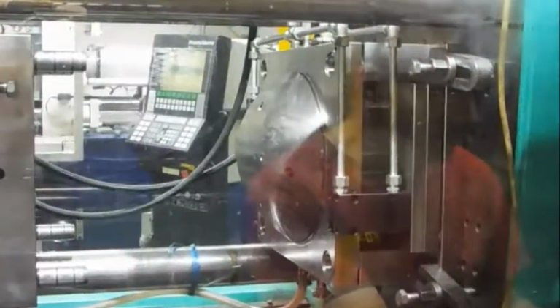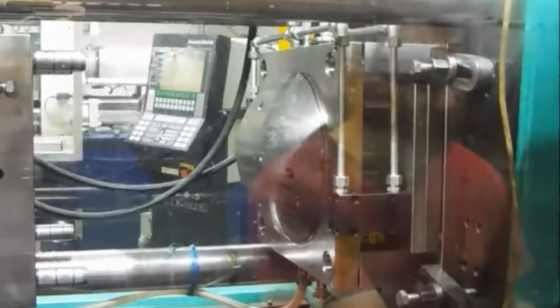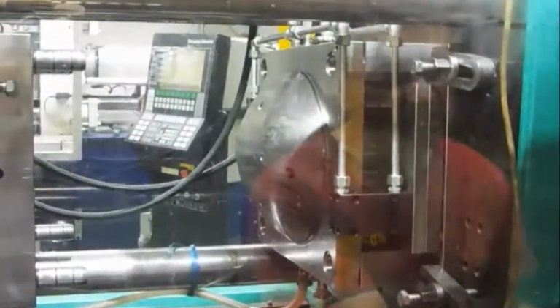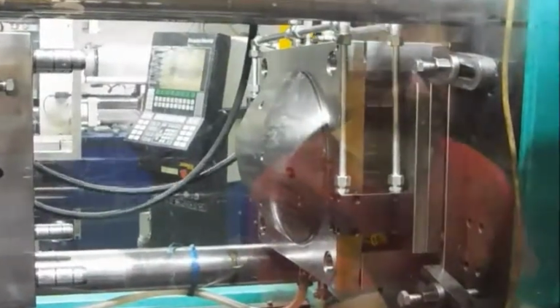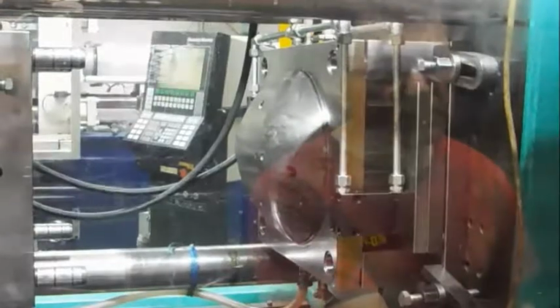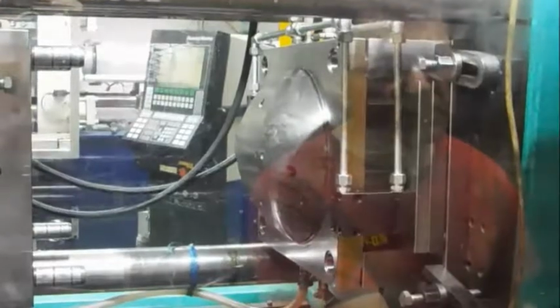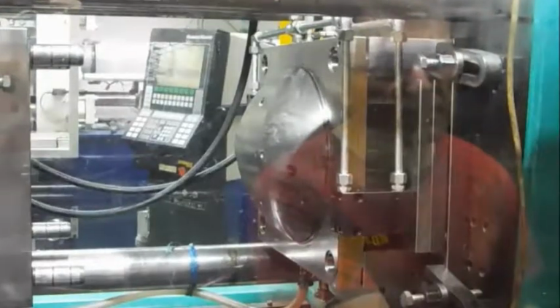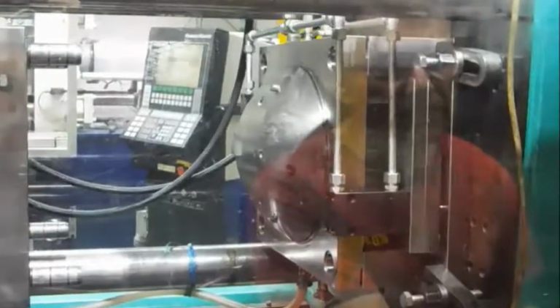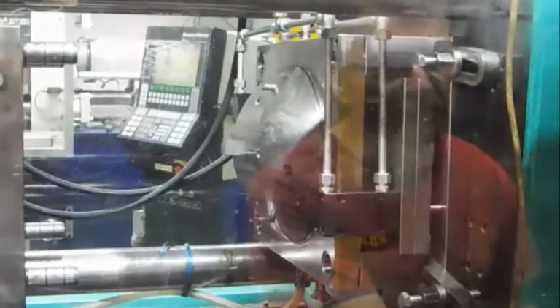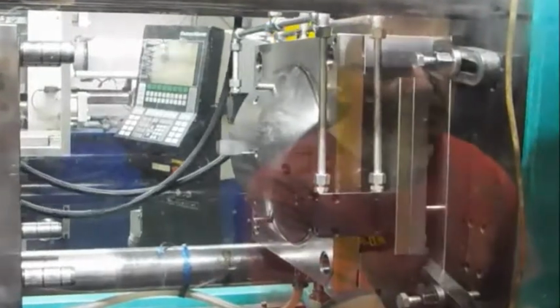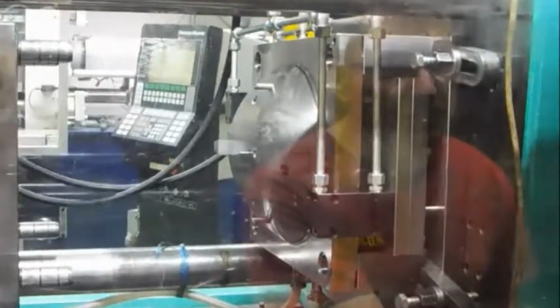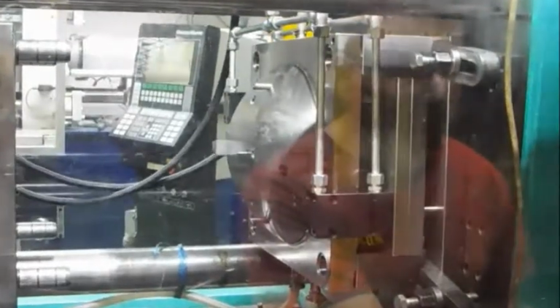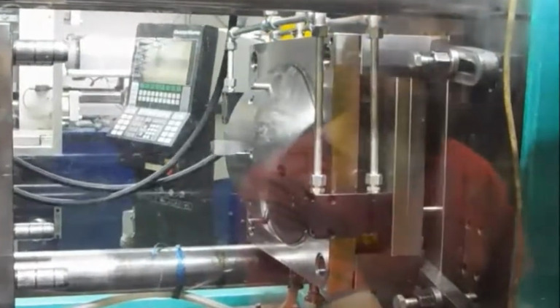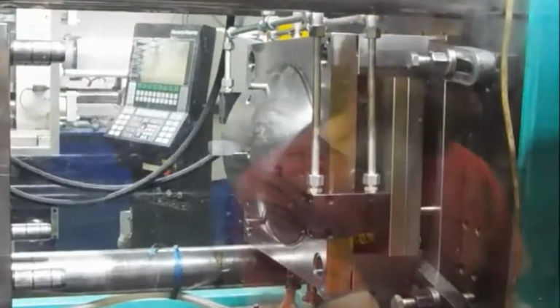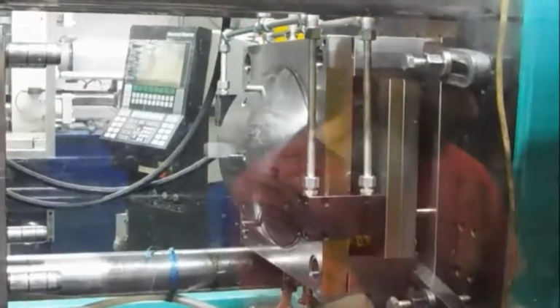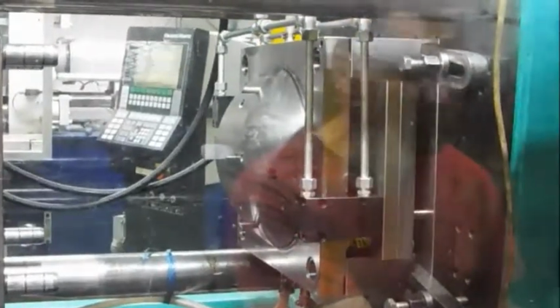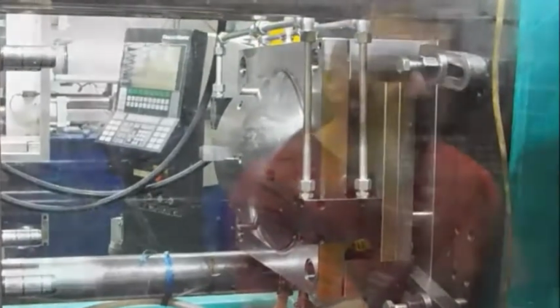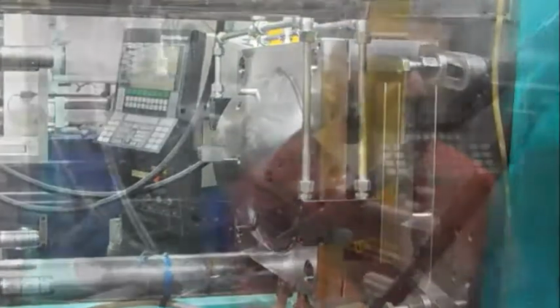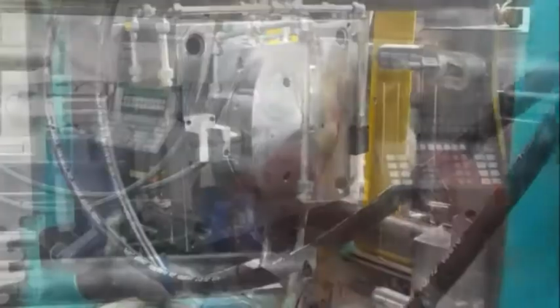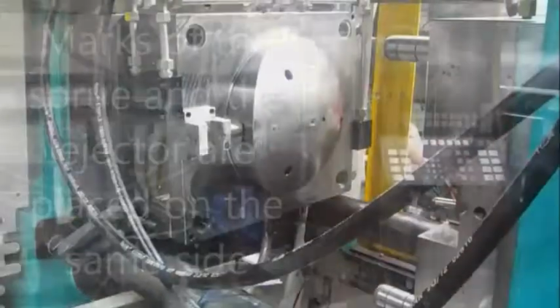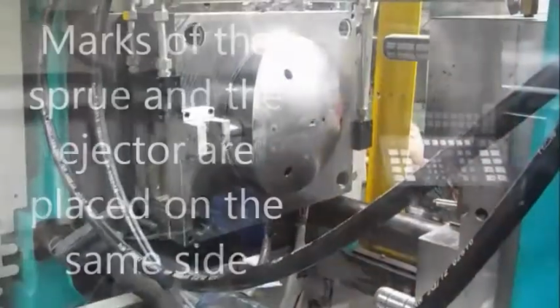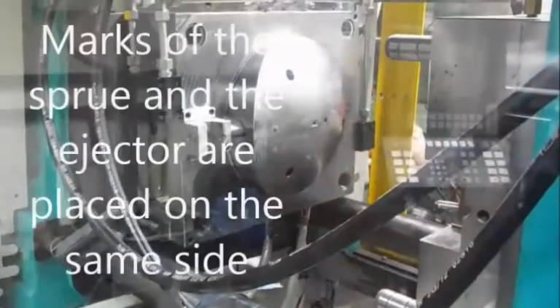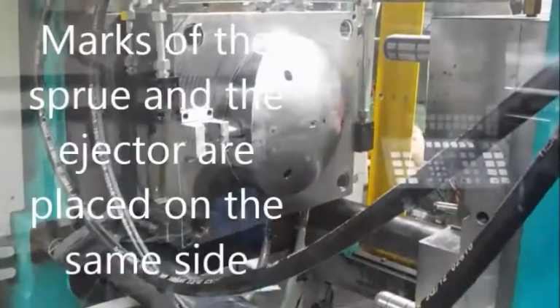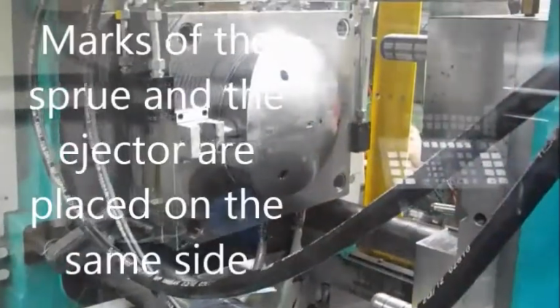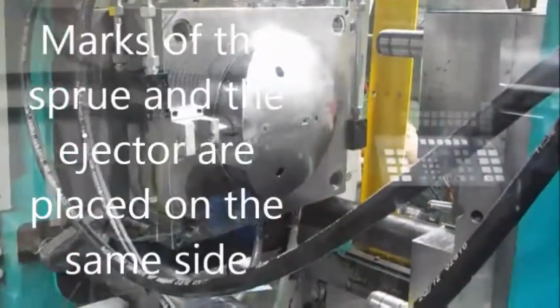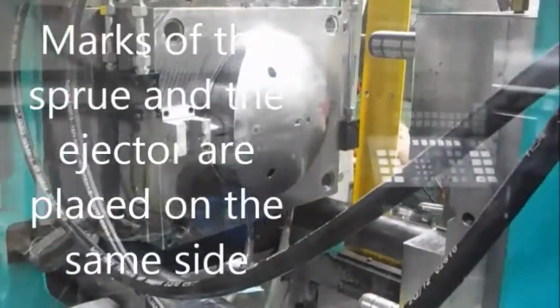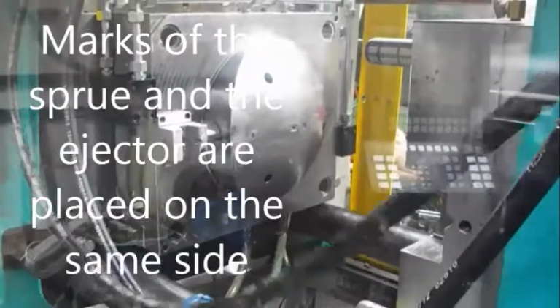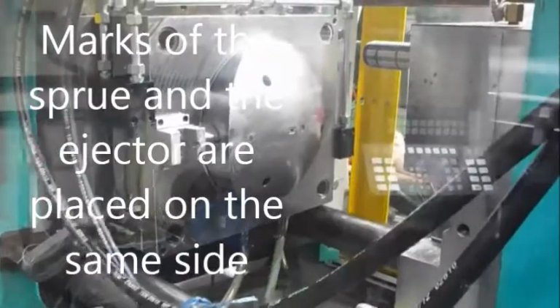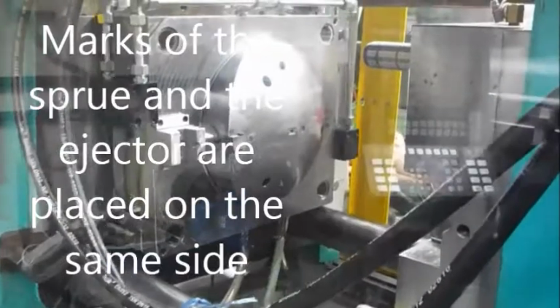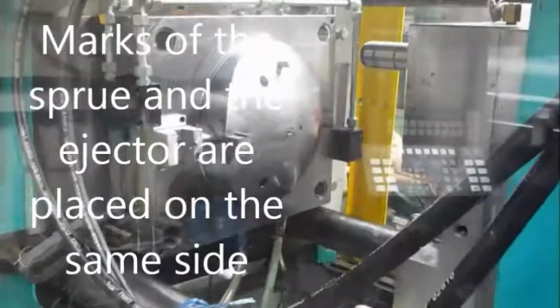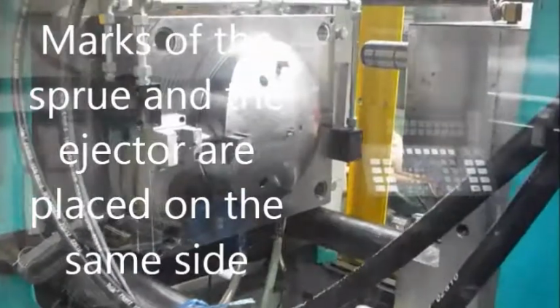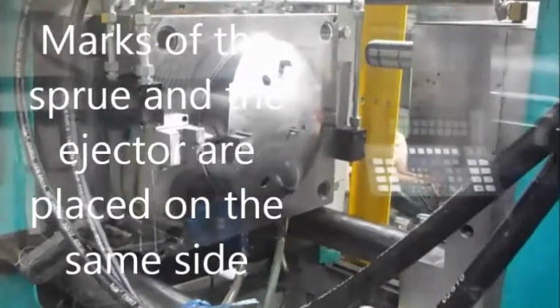With this solution, the marks of the sprue and the marks of the ejector as well are placed on the inner, not visible side of the product.